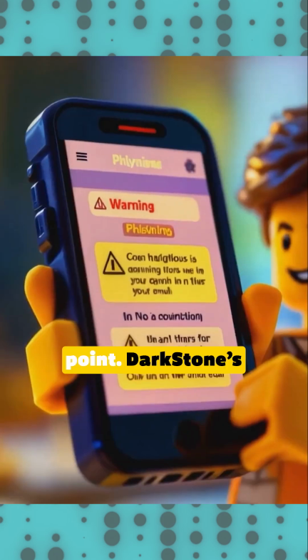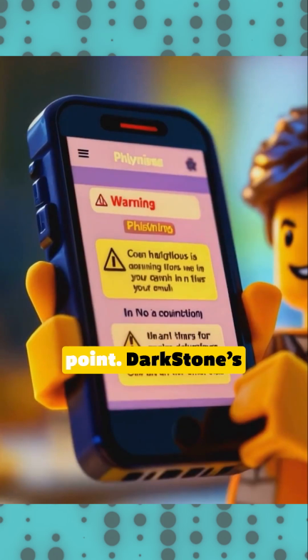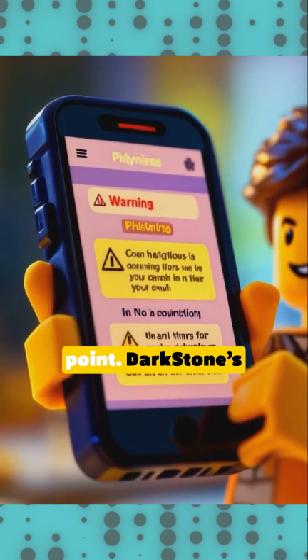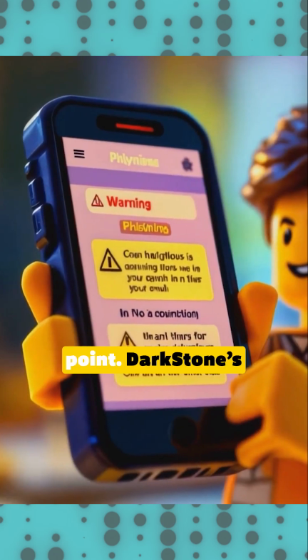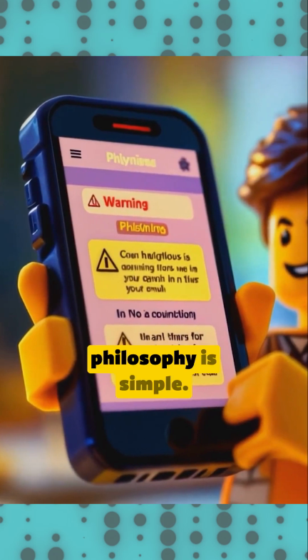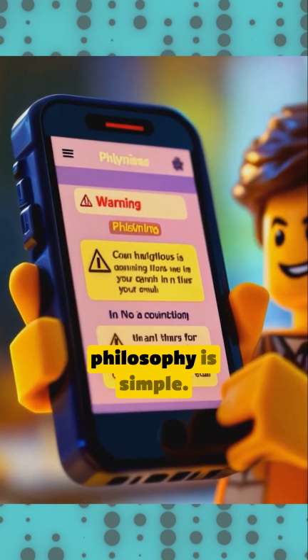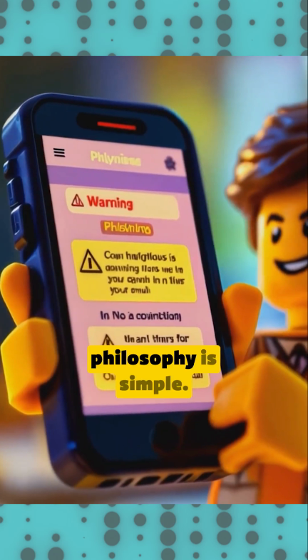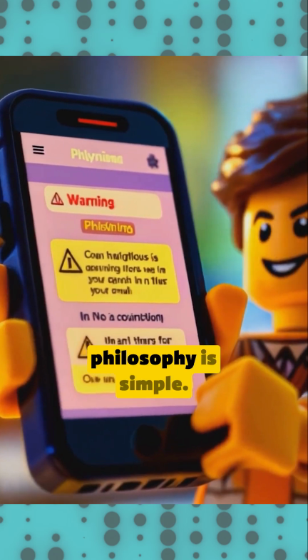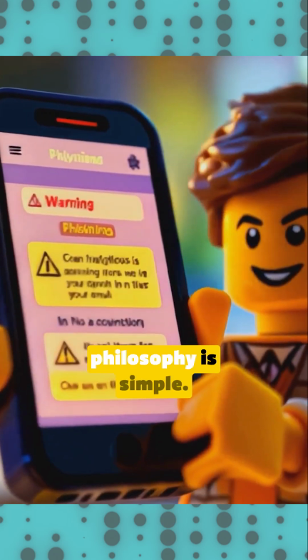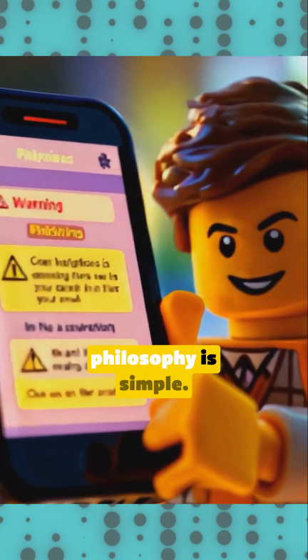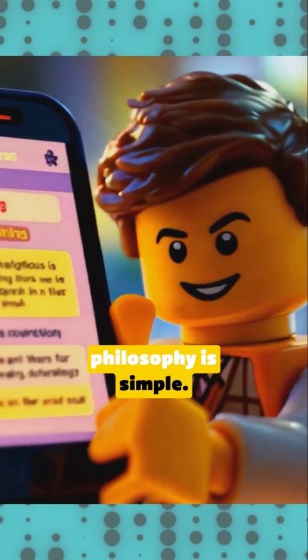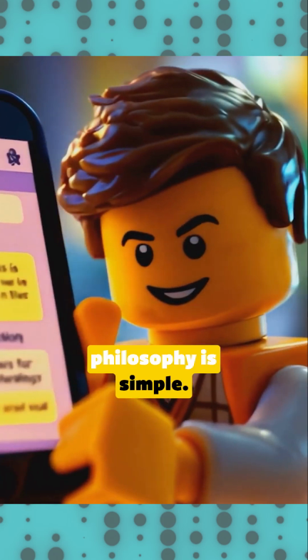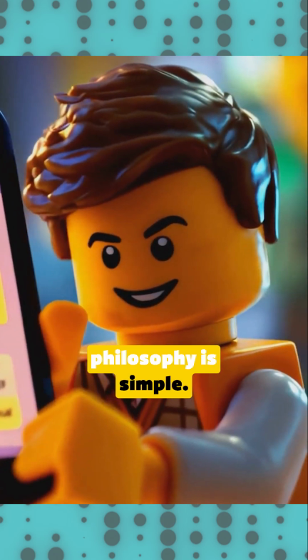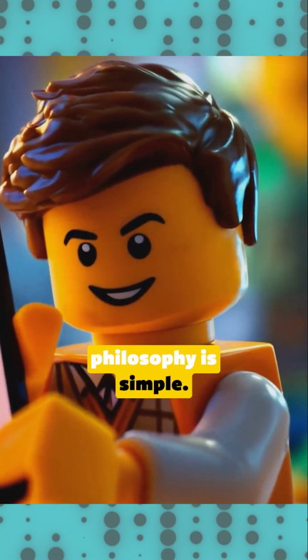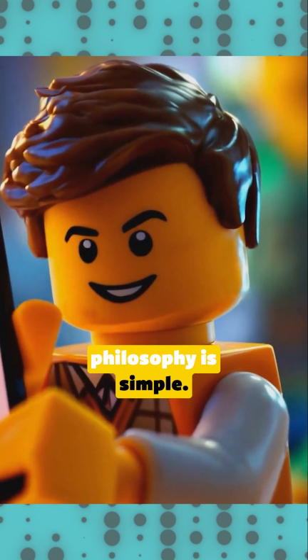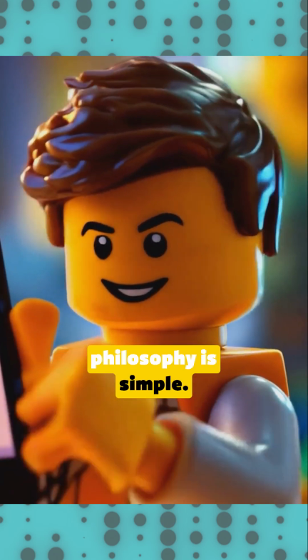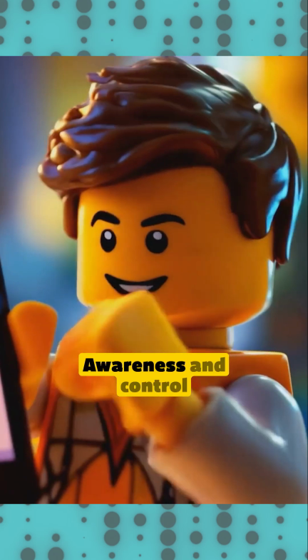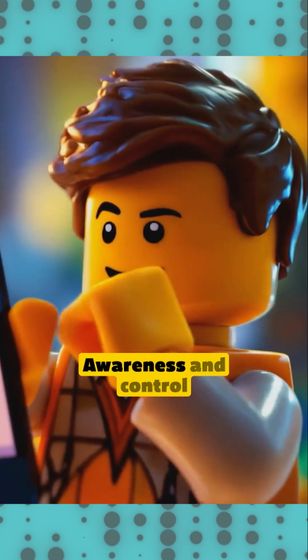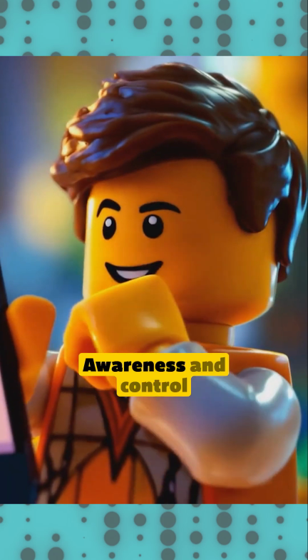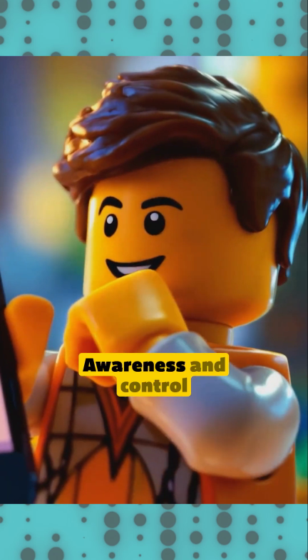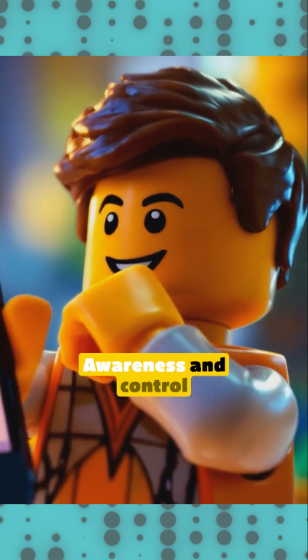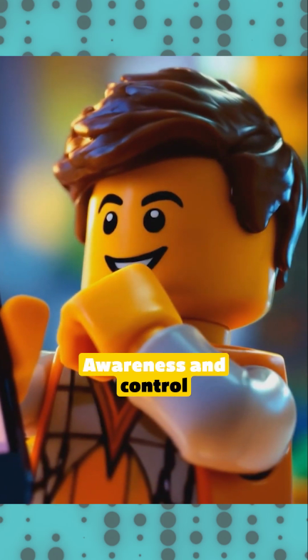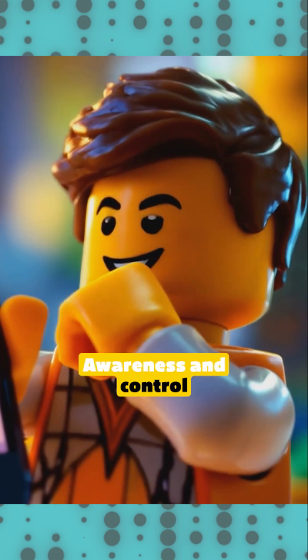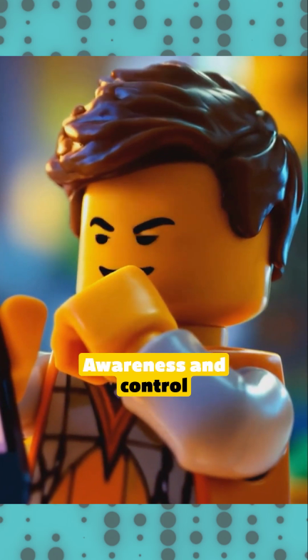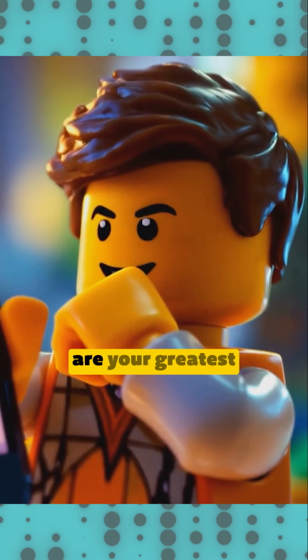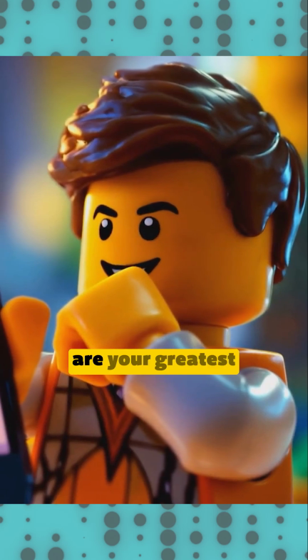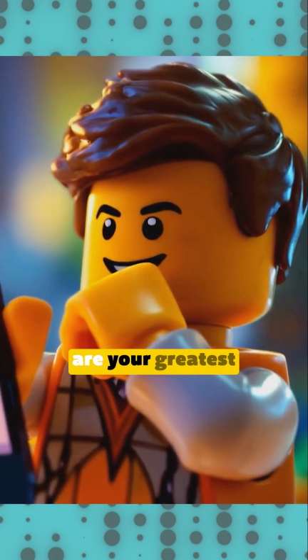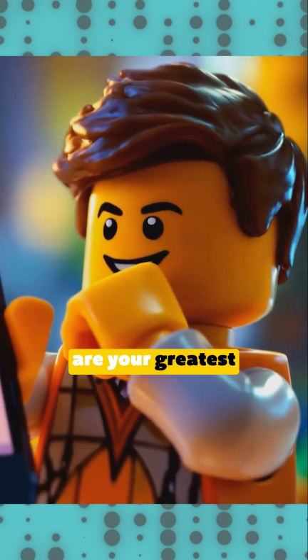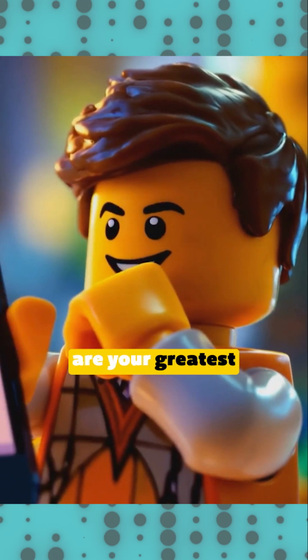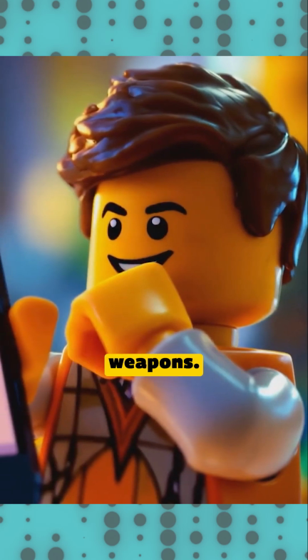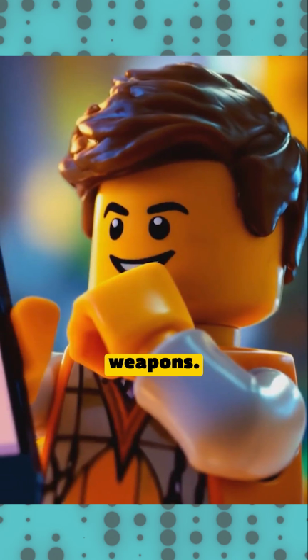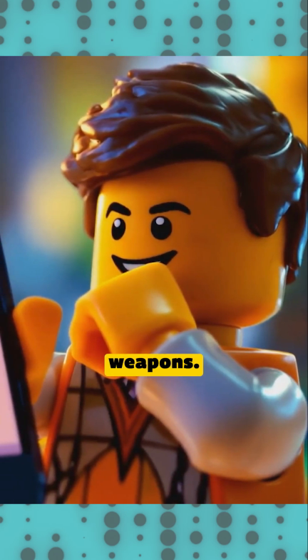Darkstone's philosophy is simple: awareness and control are your greatest weapons.